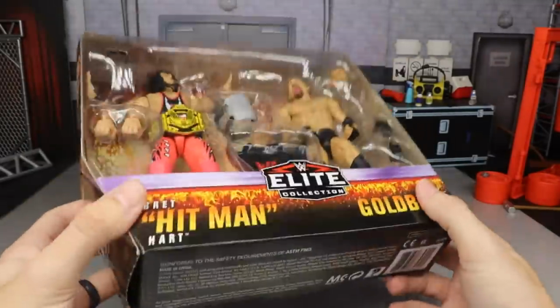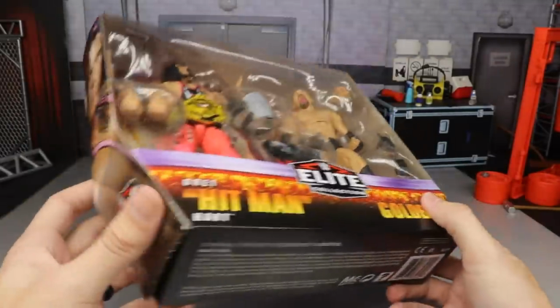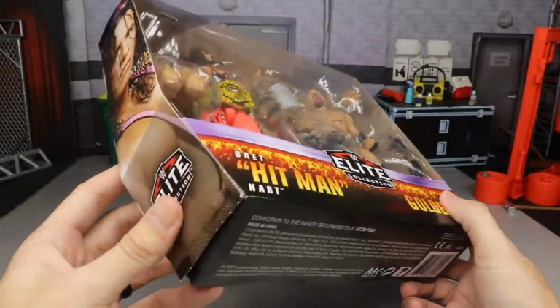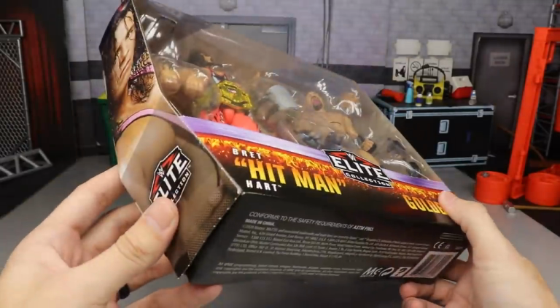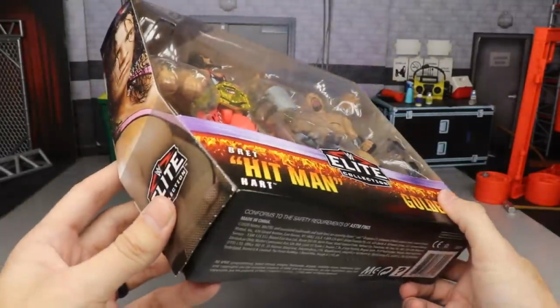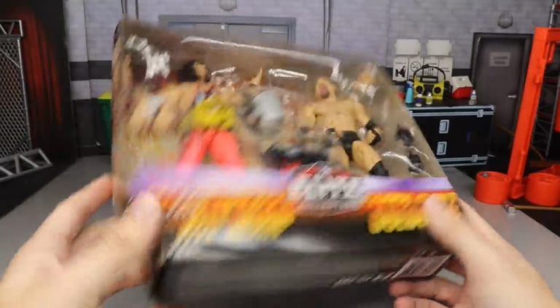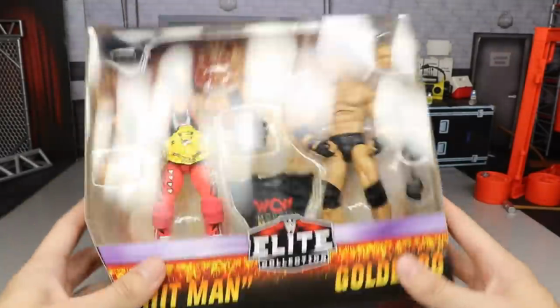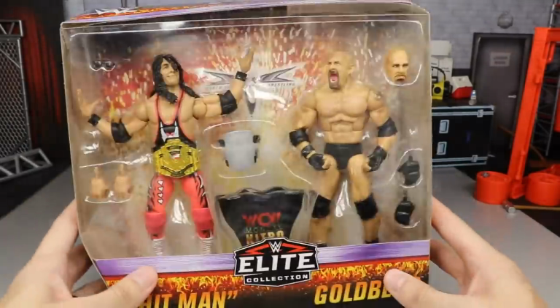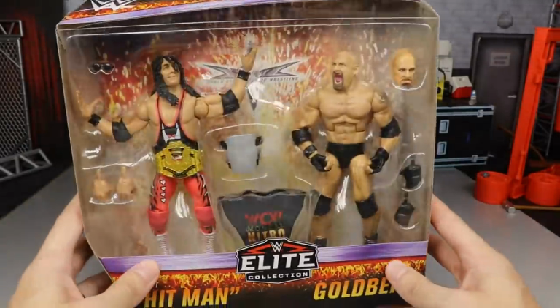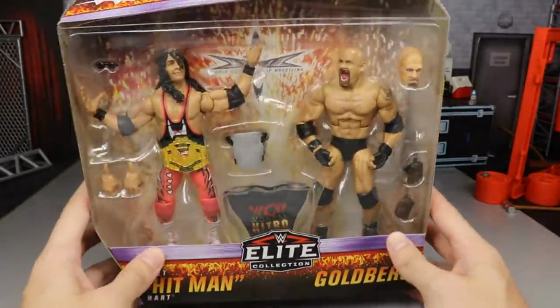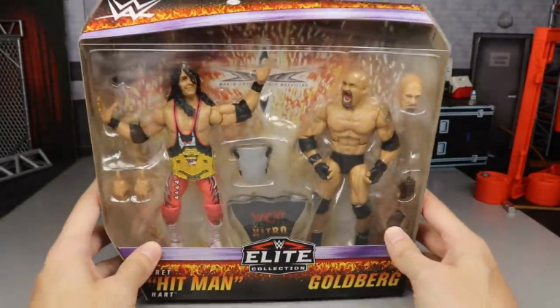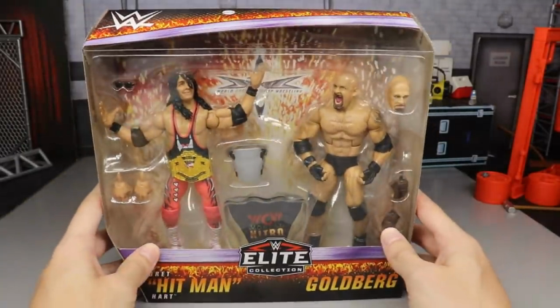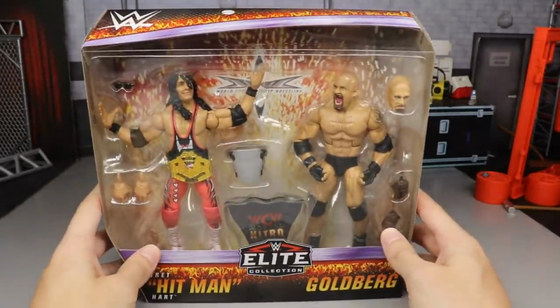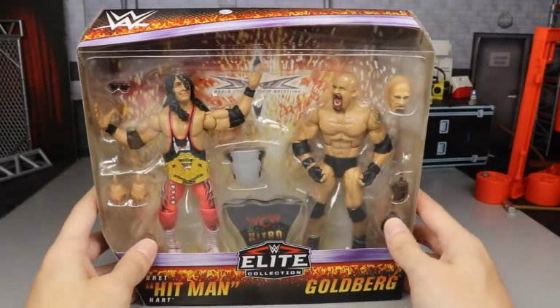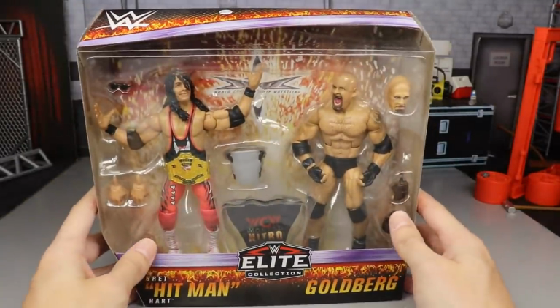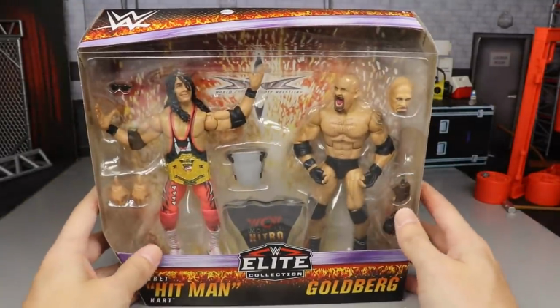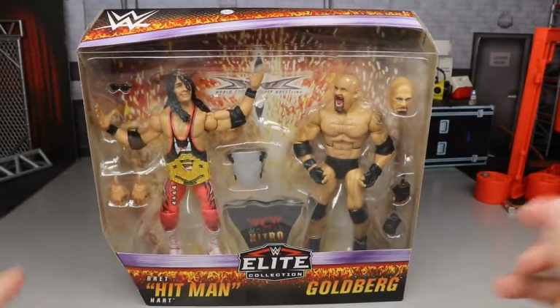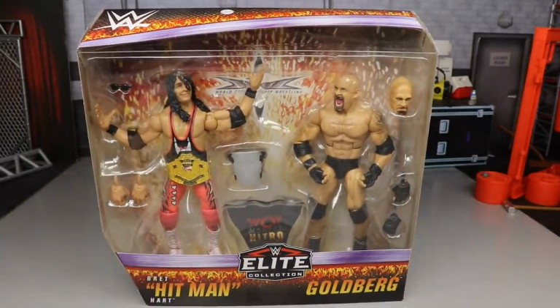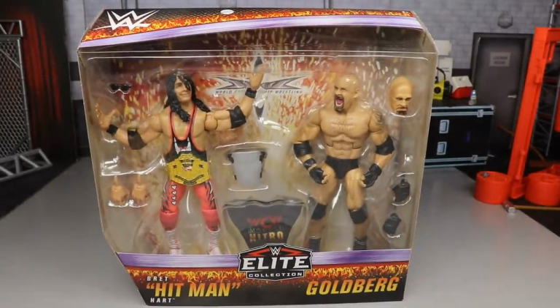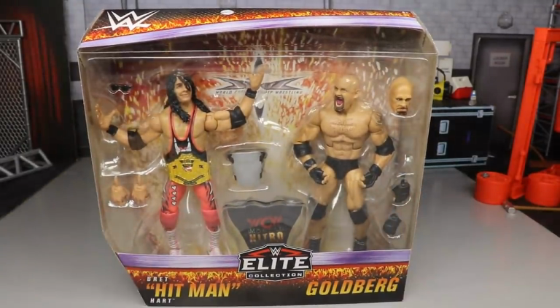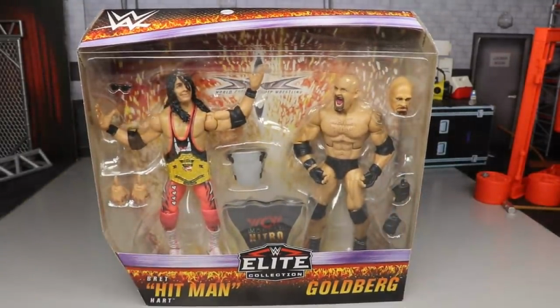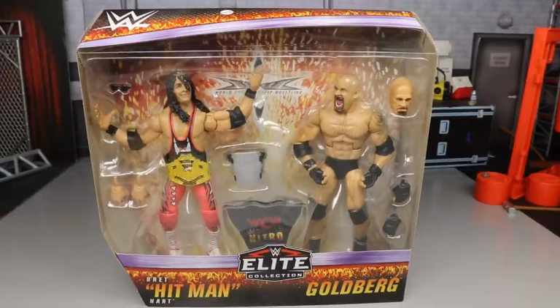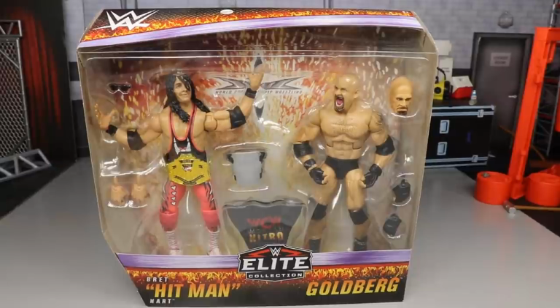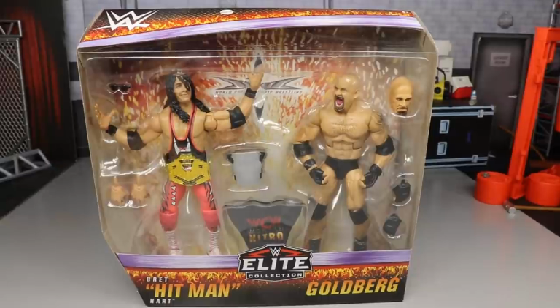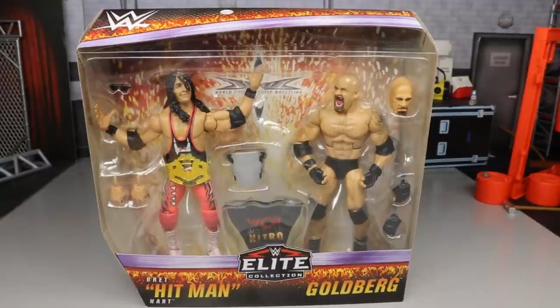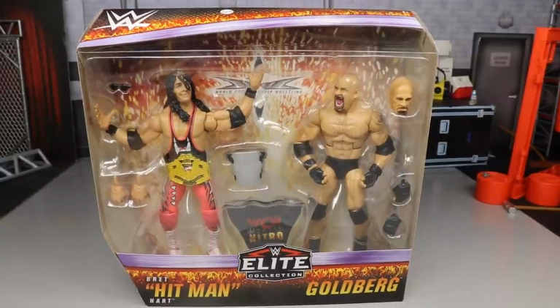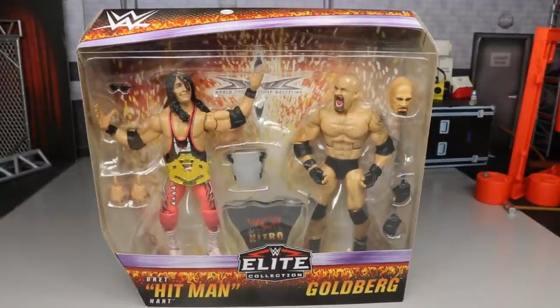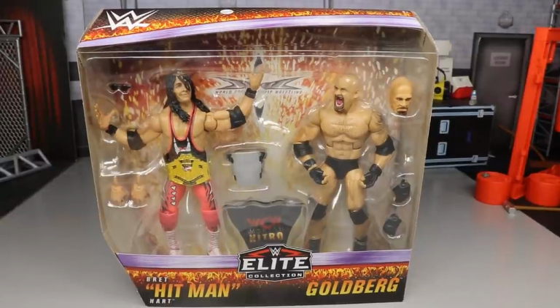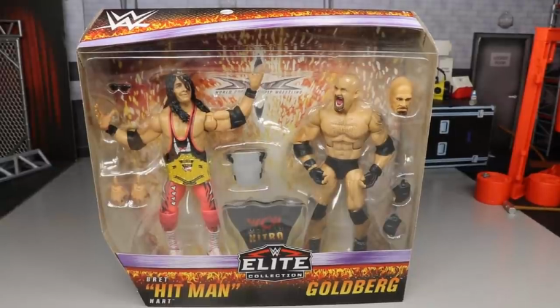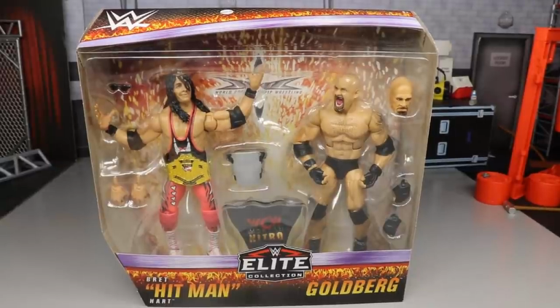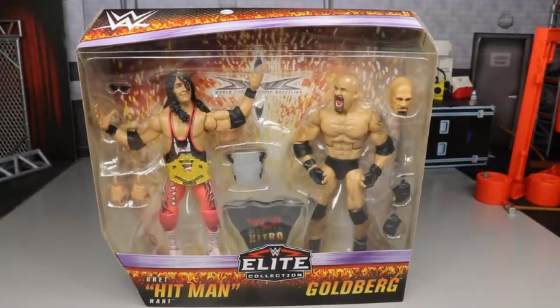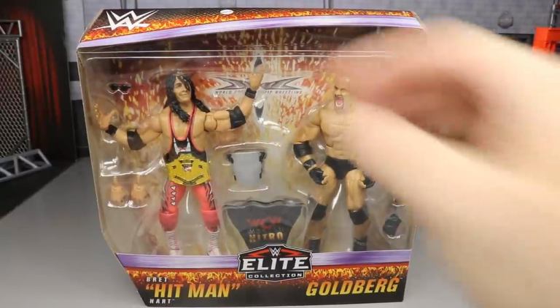I'm not a MOC collector so we gotta let them breathe and crack them open. But if you're a MOC collector I don't think you're gonna have any issues with this packaging, because it is absolutely beautiful. Nothing else on the bottom of the packaging, so let's go ahead and crack Bret the Hitman Hart and Goldberg out.